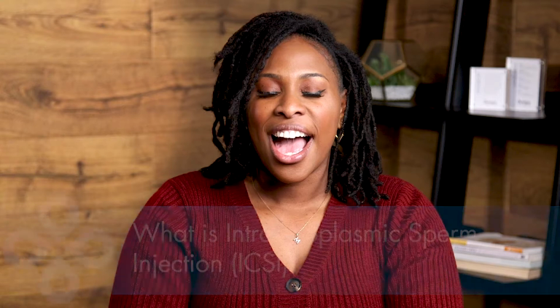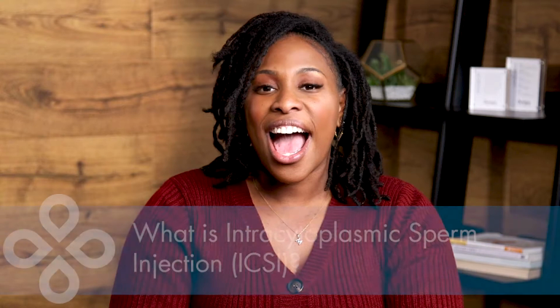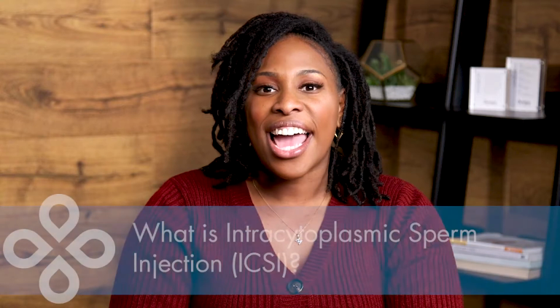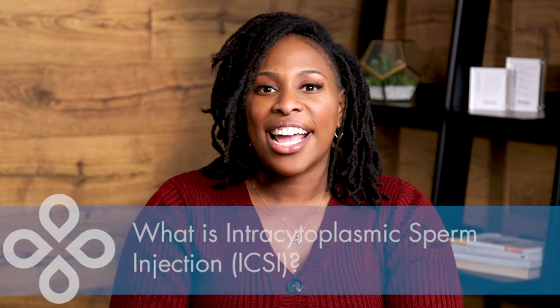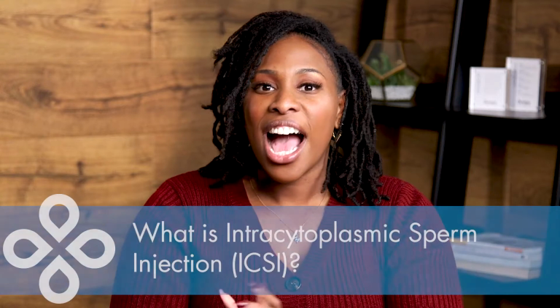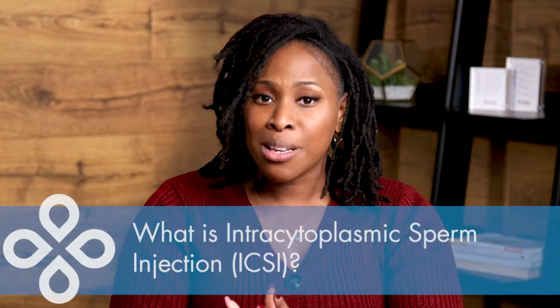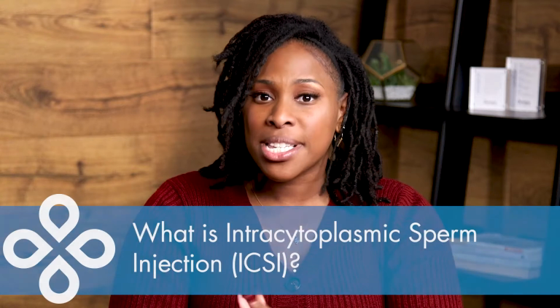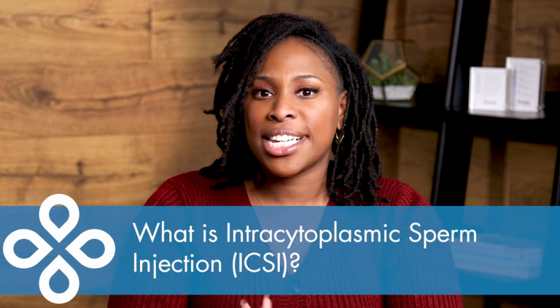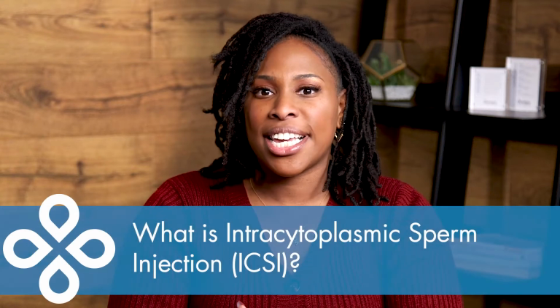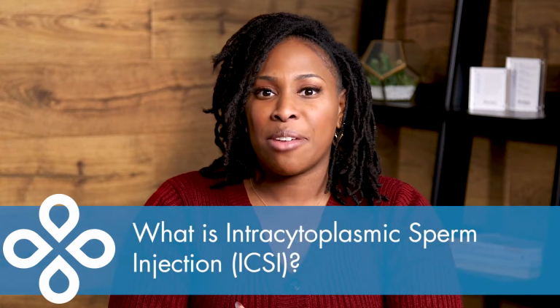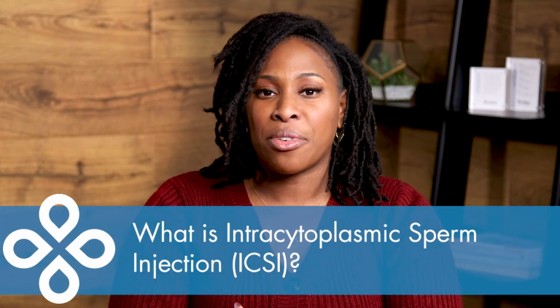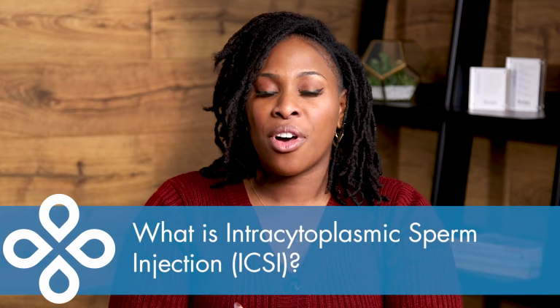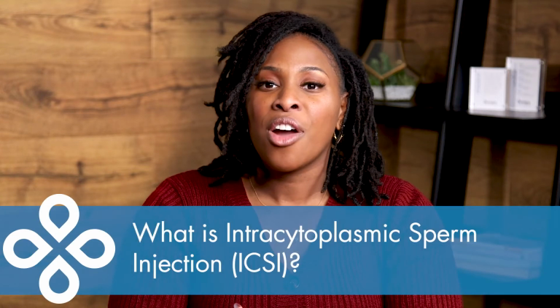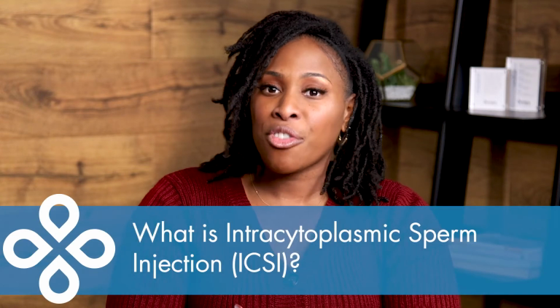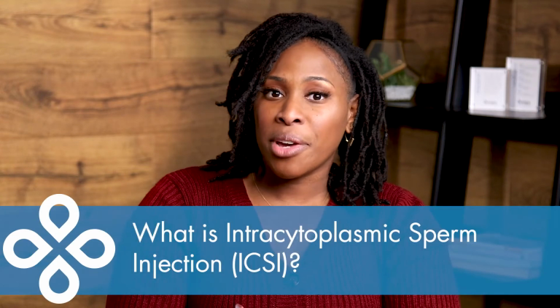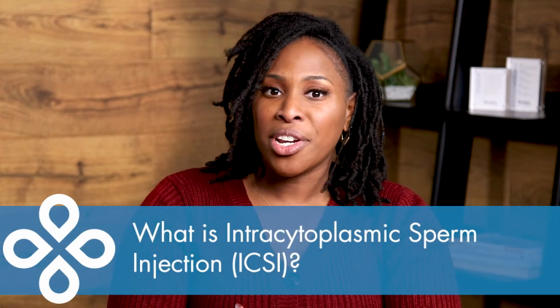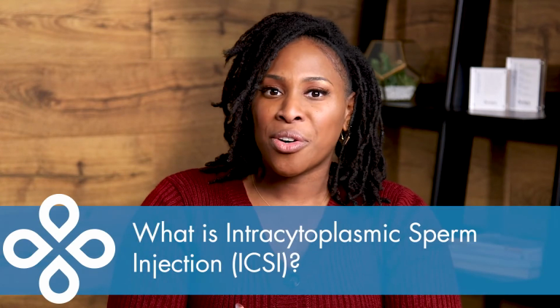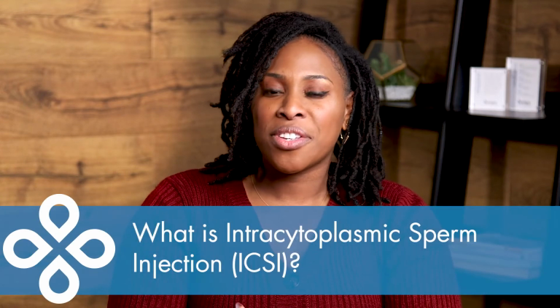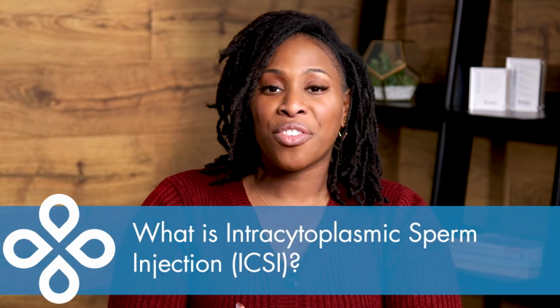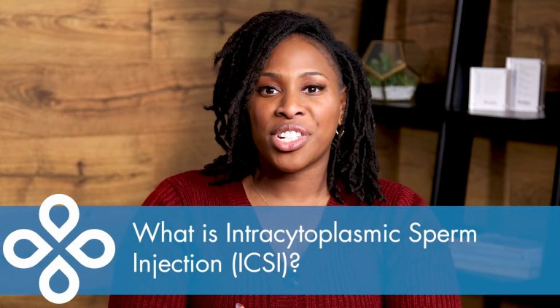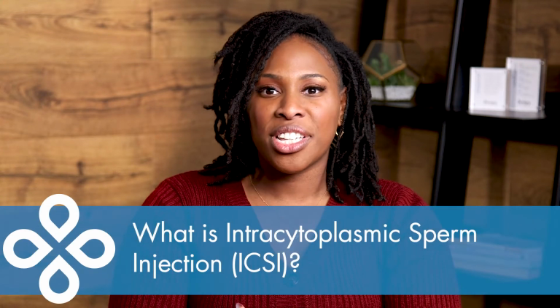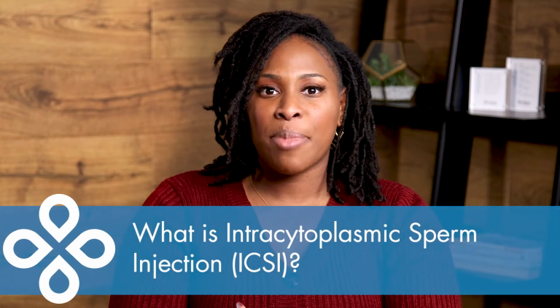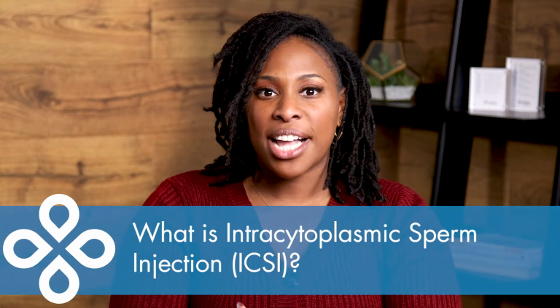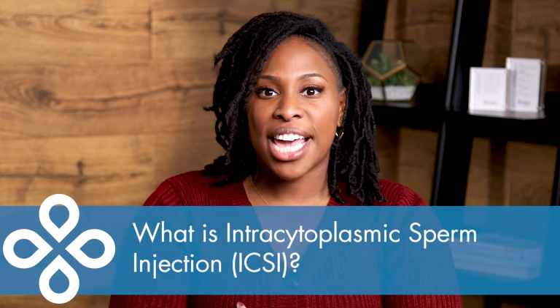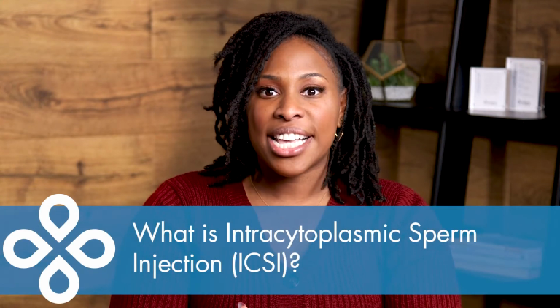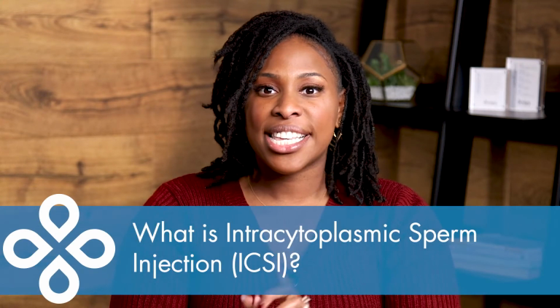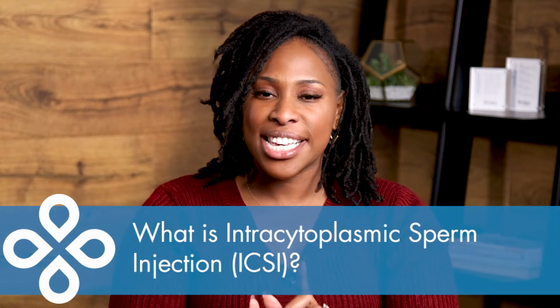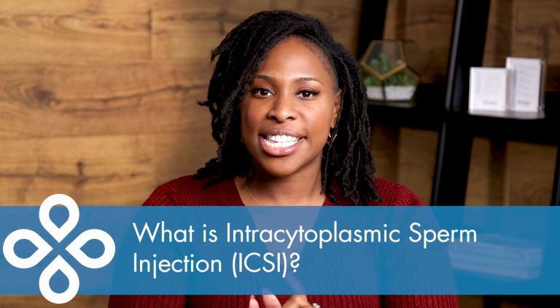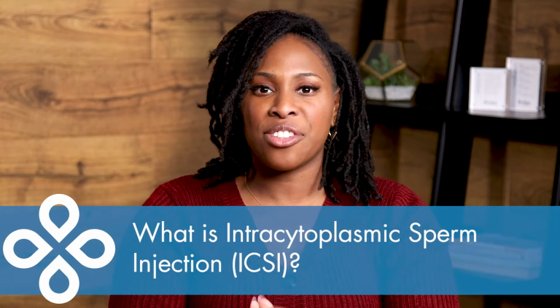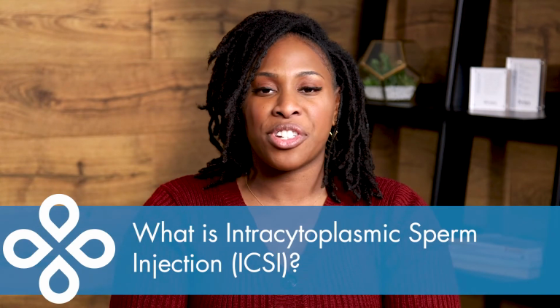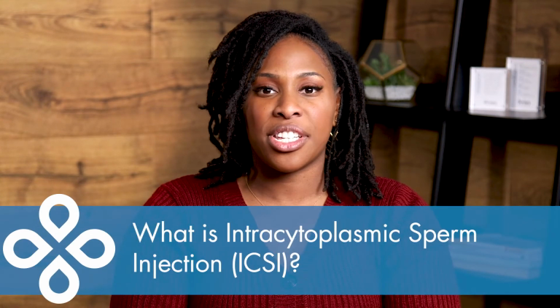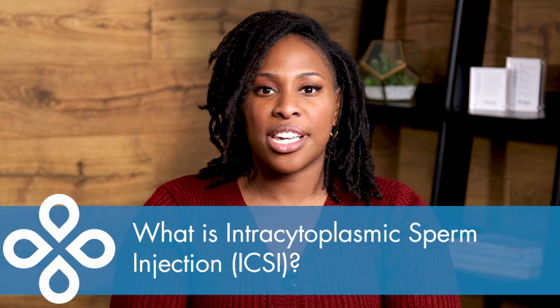Hi, I'm Selina Campbell, frequent host of the fertility podcast, This is Infertility.